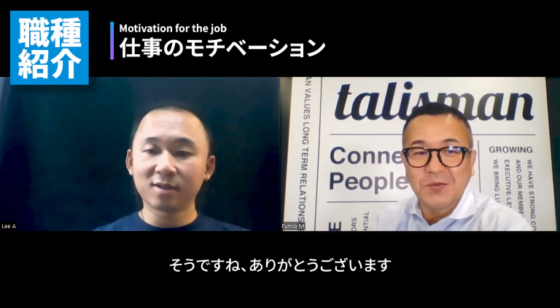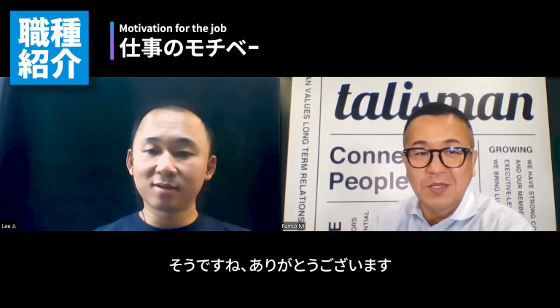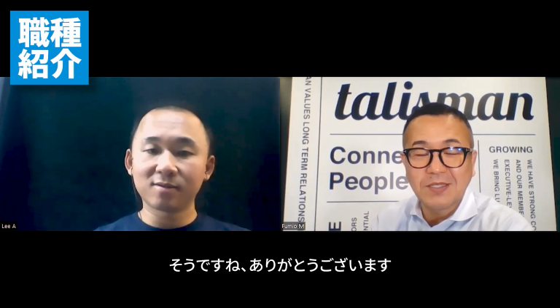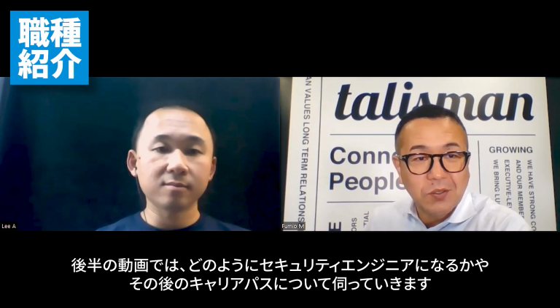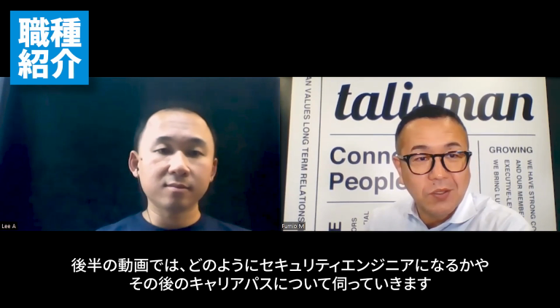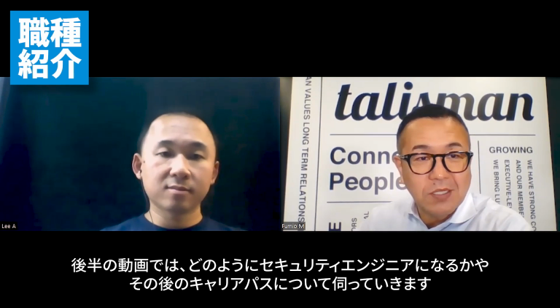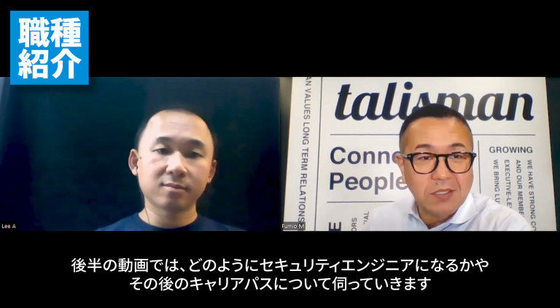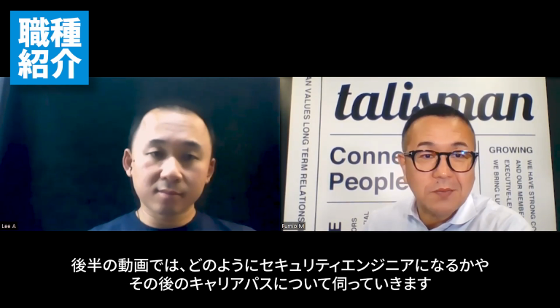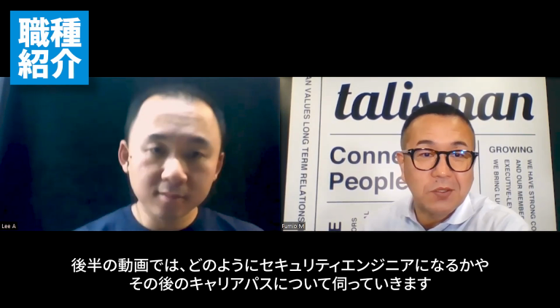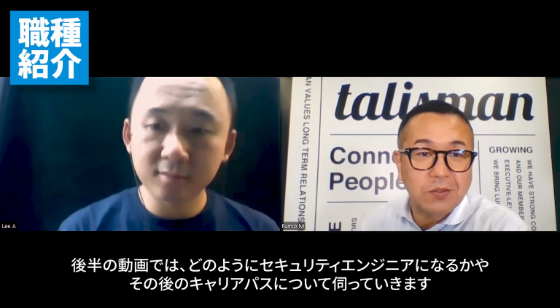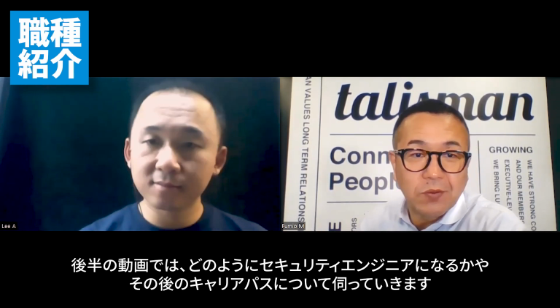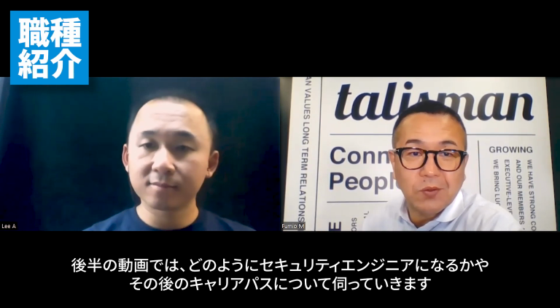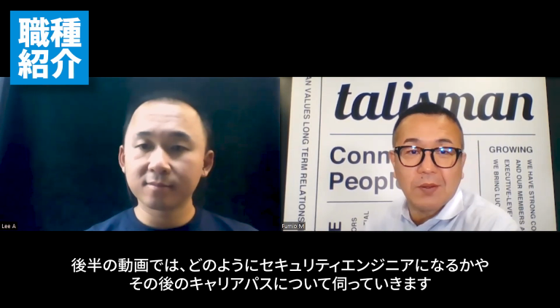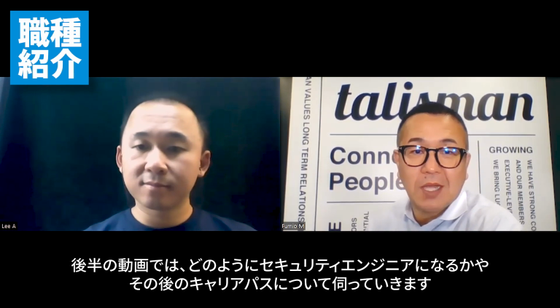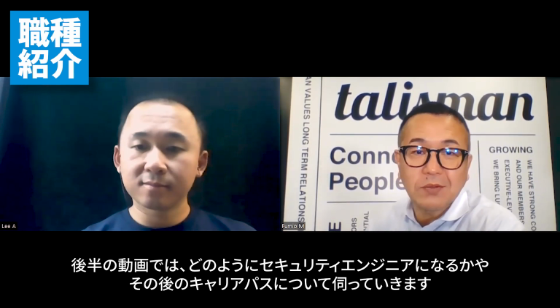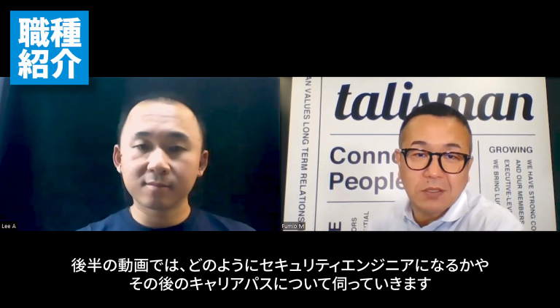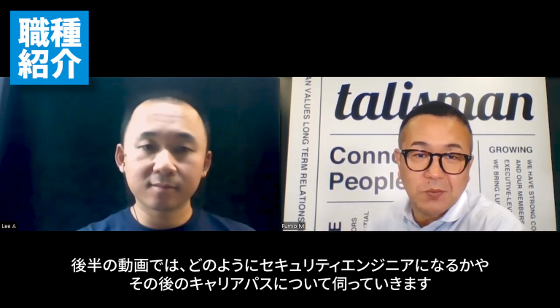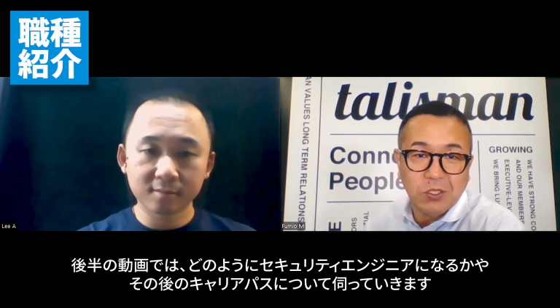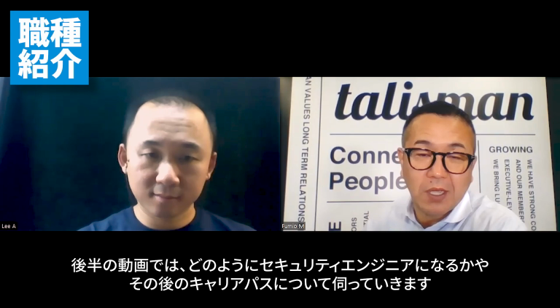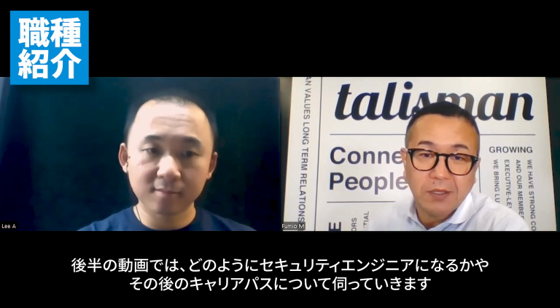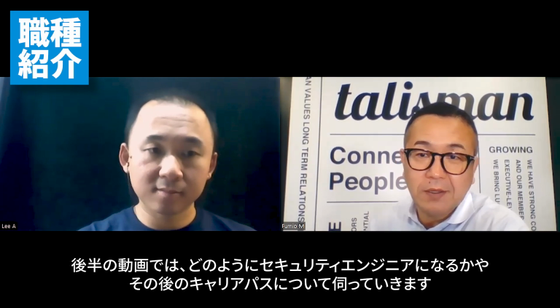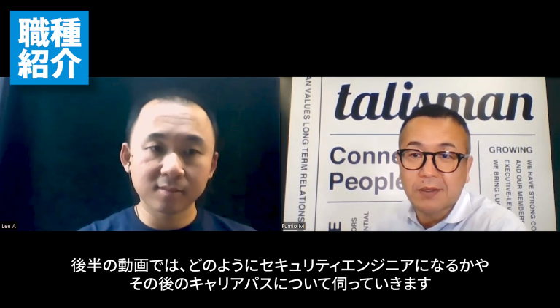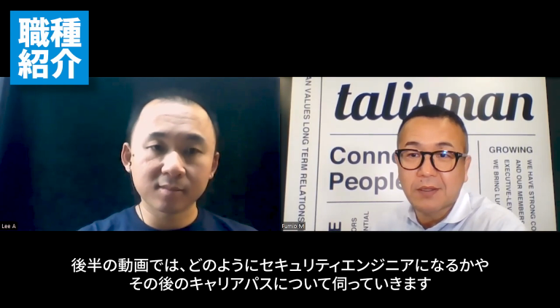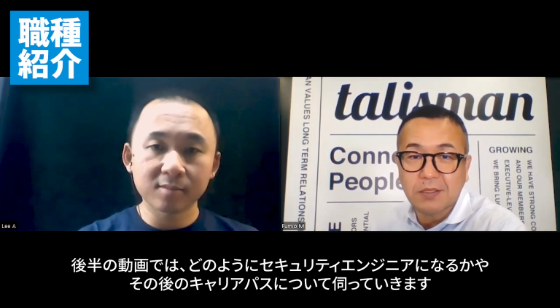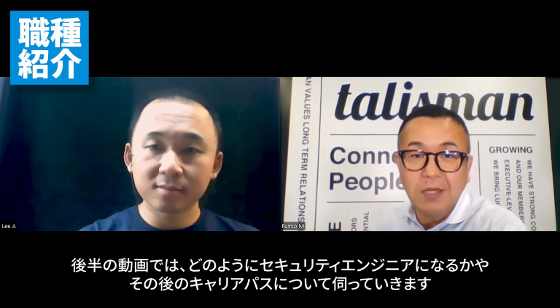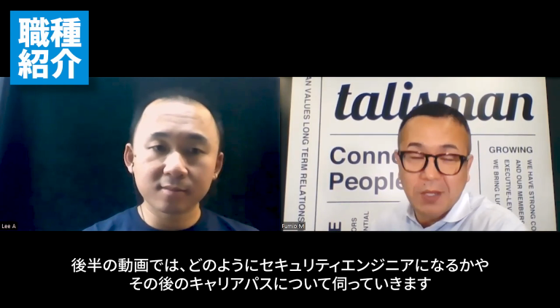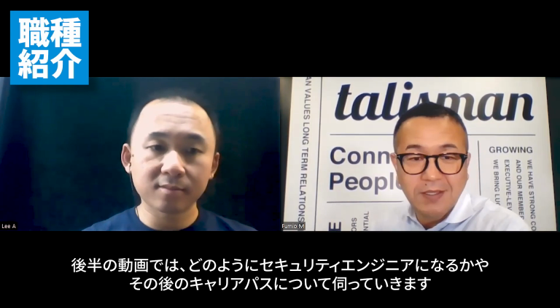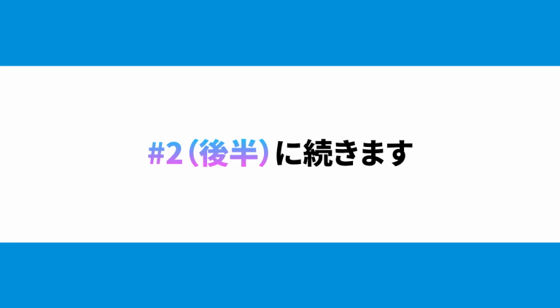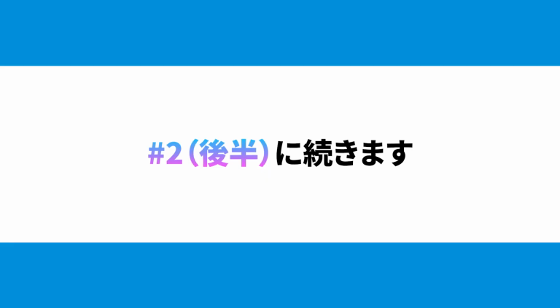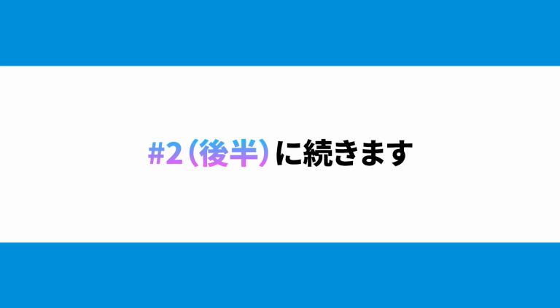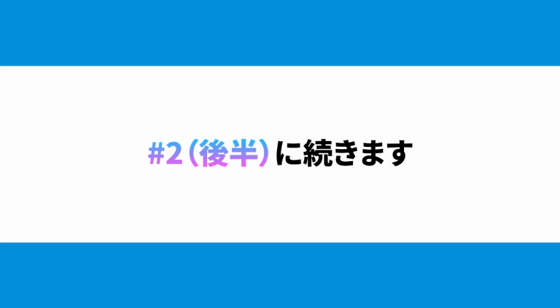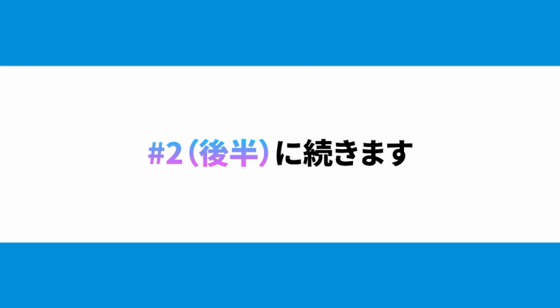Thank you very much. In the next episode, we will talk about how to get this position and its career path. Thank you.